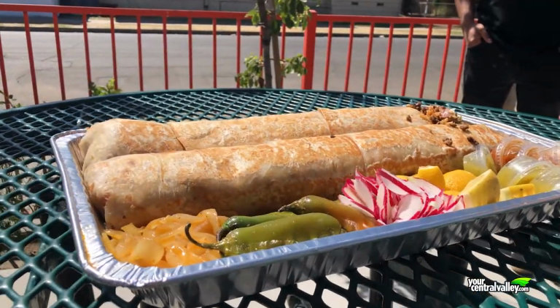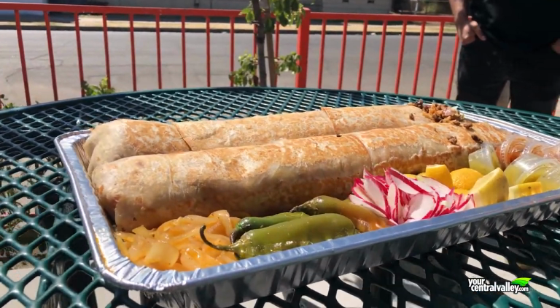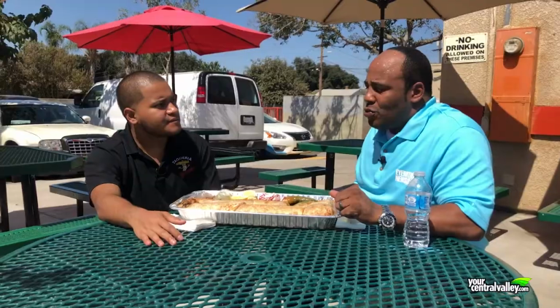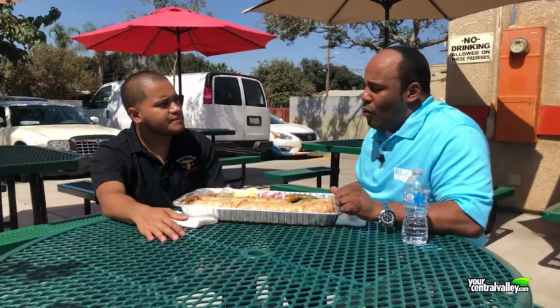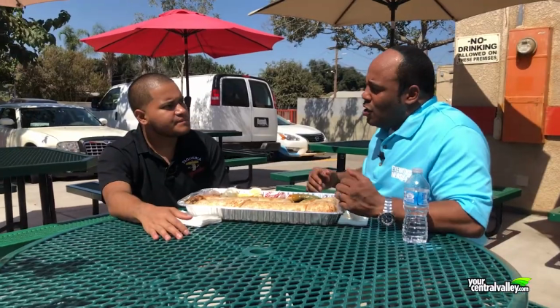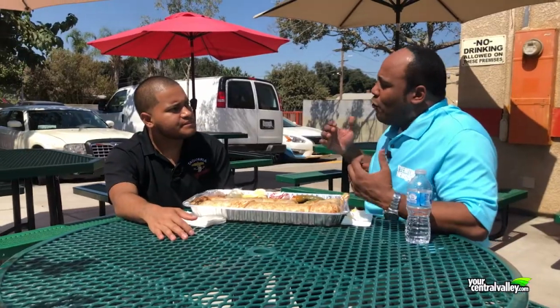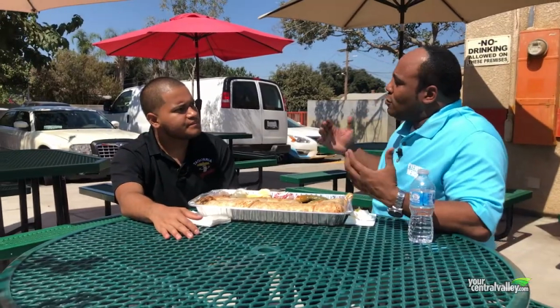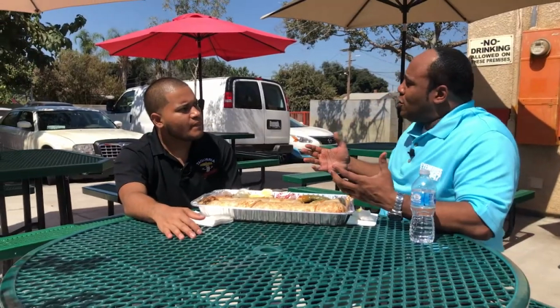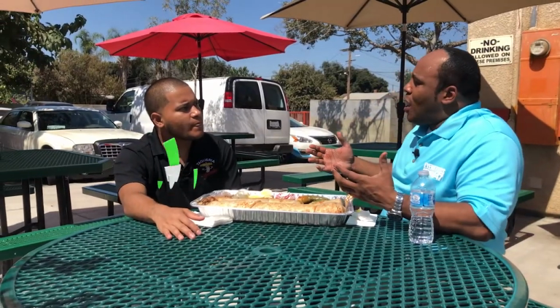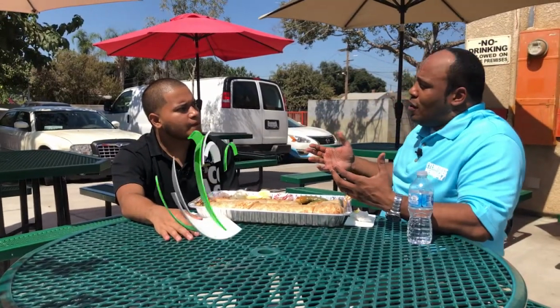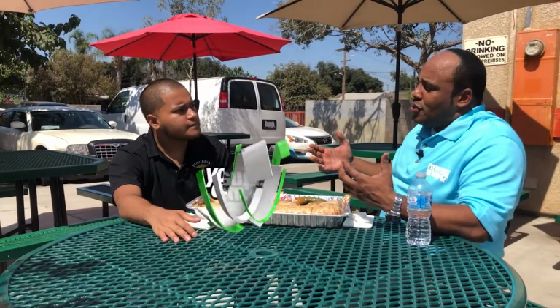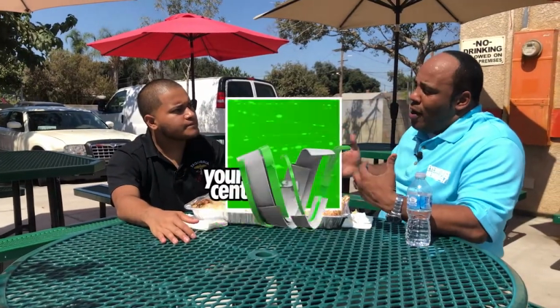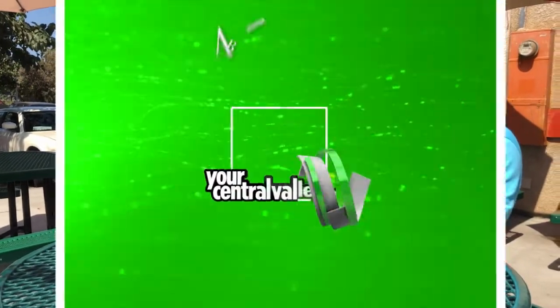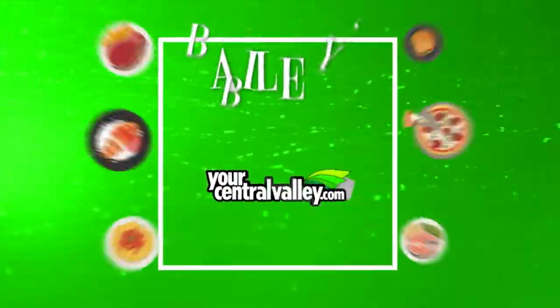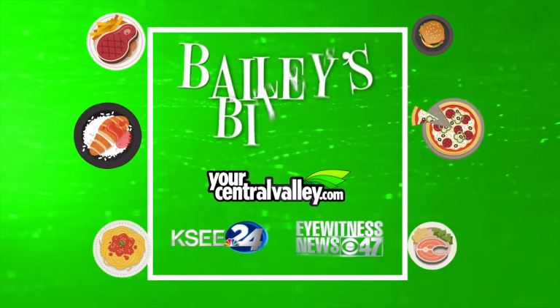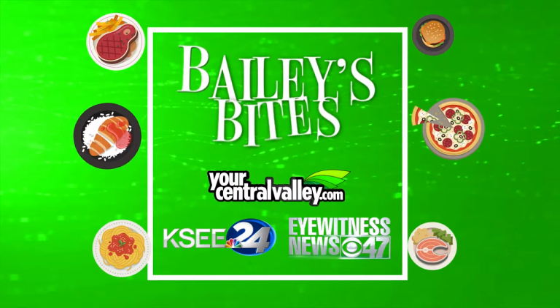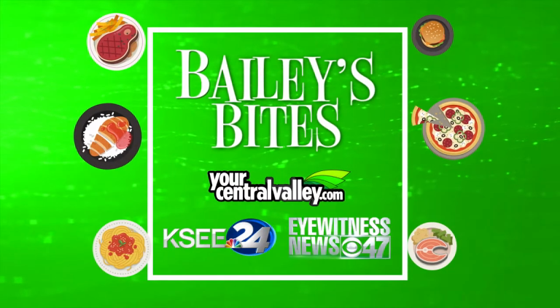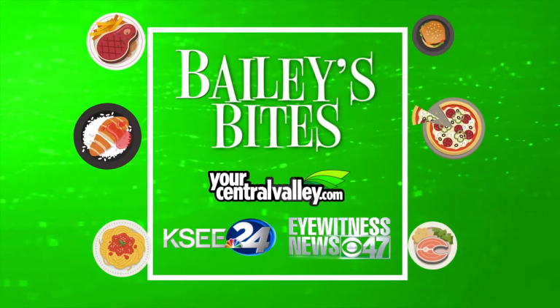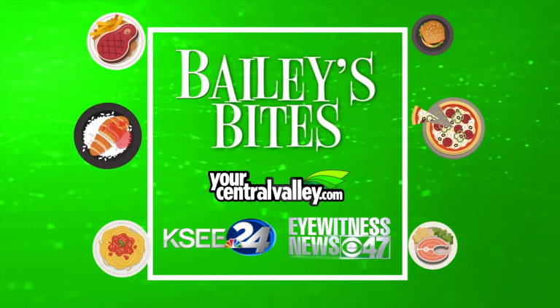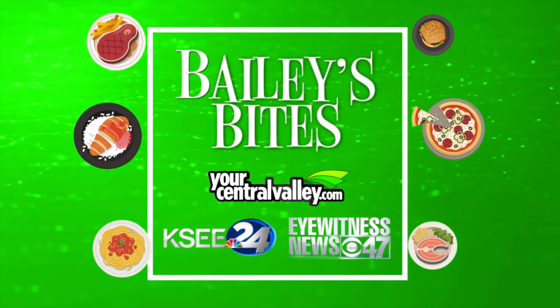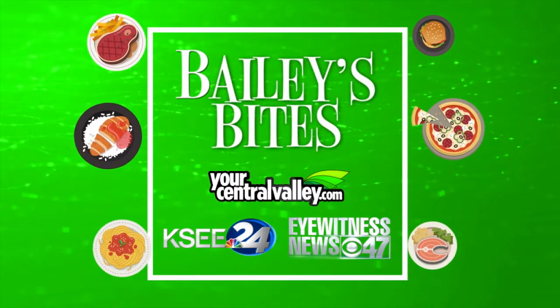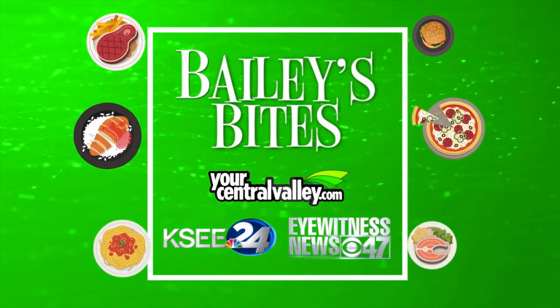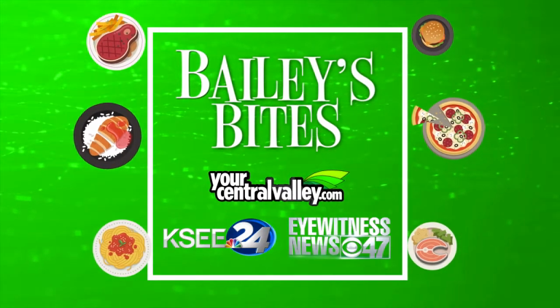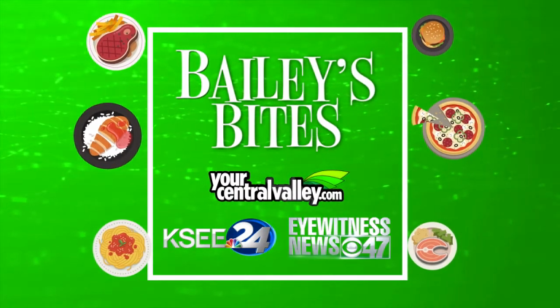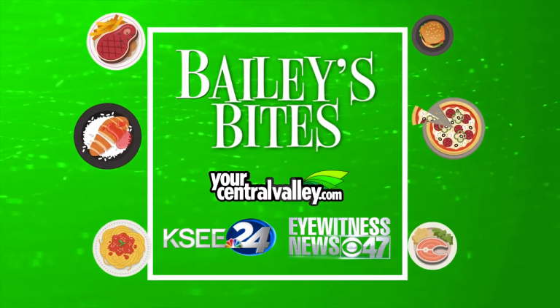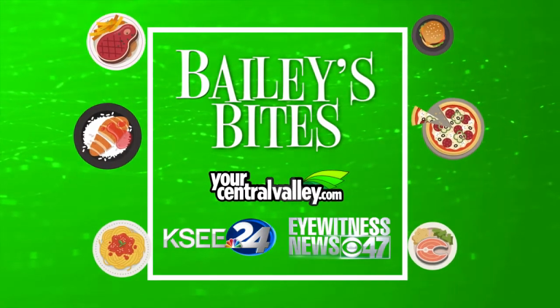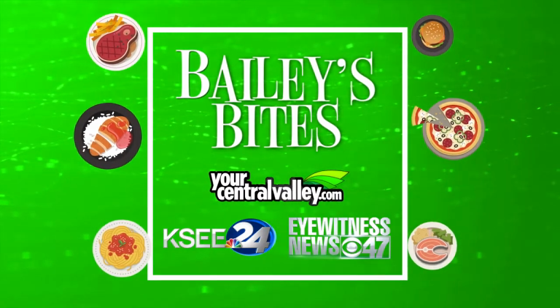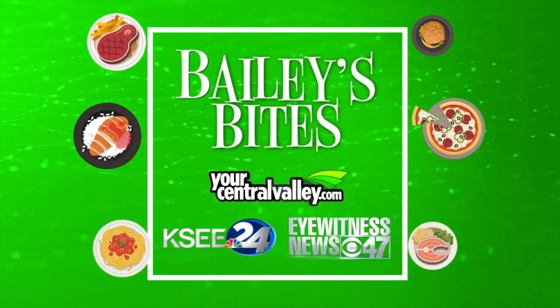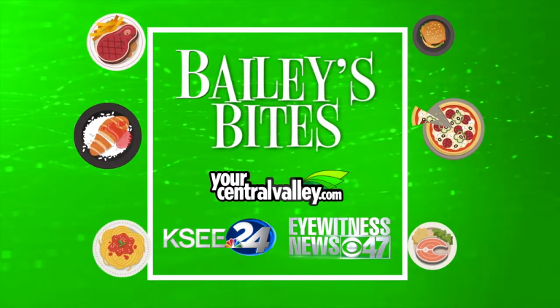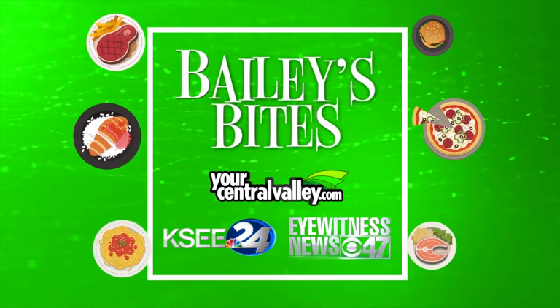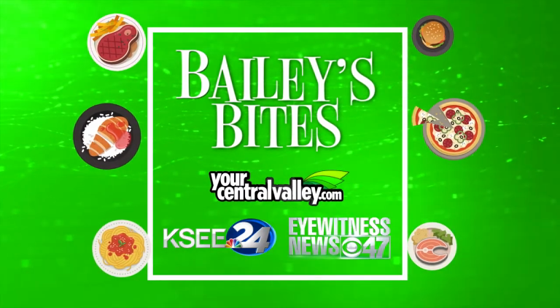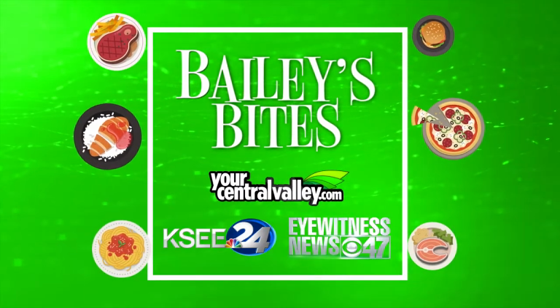I want to thank you for taking some time to let us come by. To see more great food that the Central Valley has to offer, head over to YourCentralValley.com.